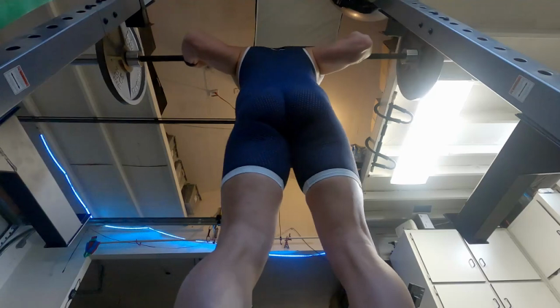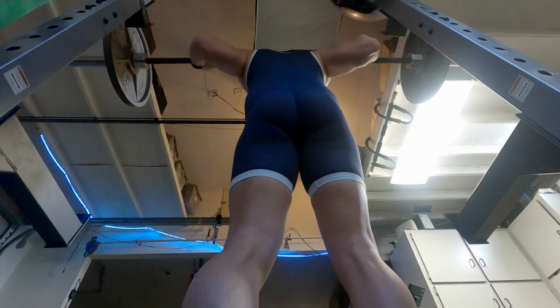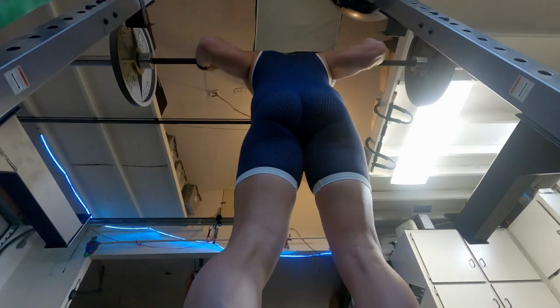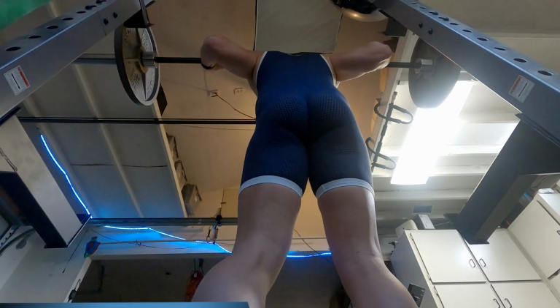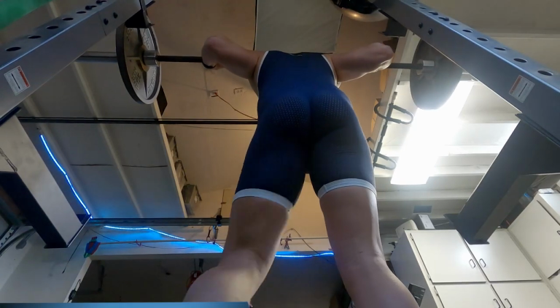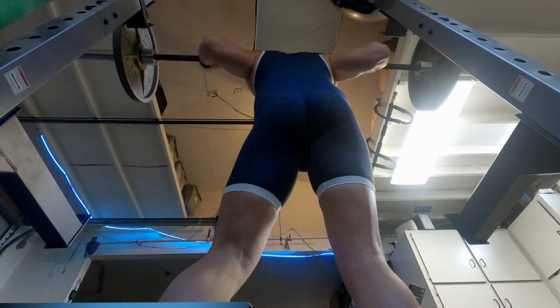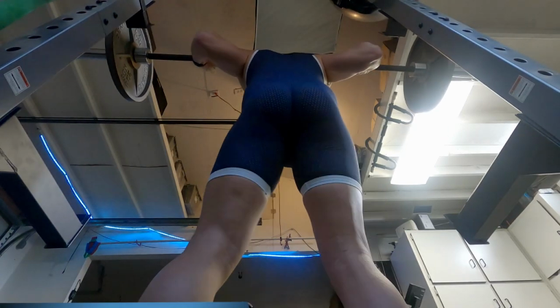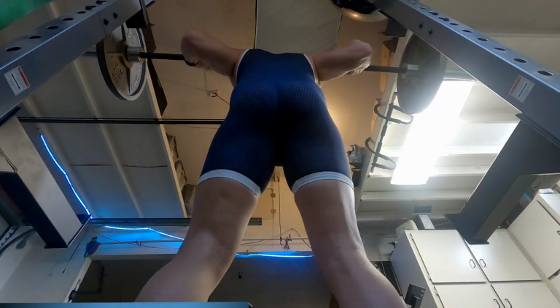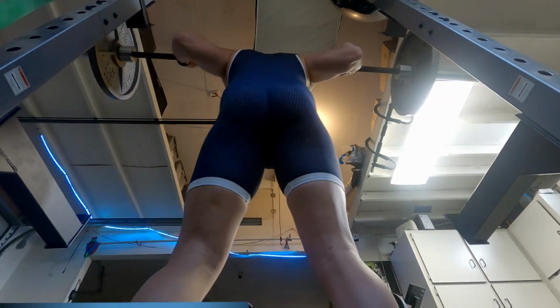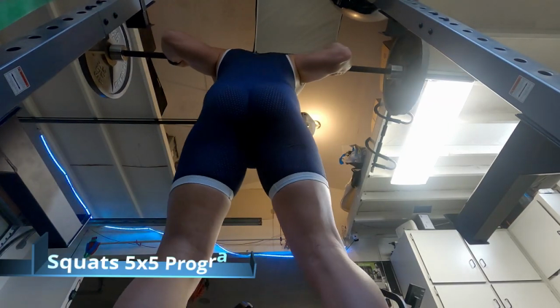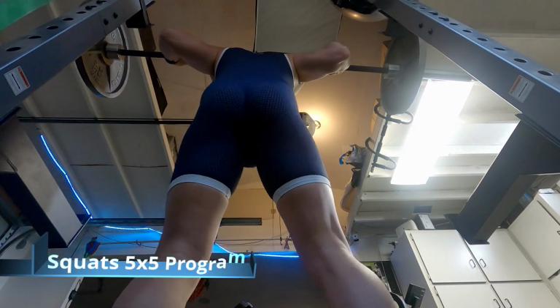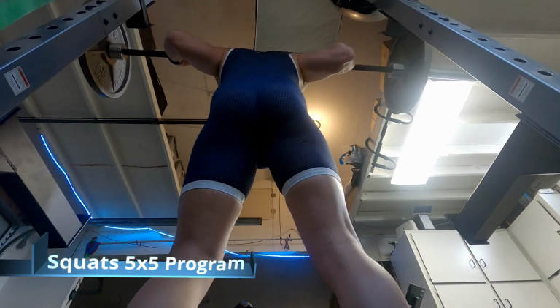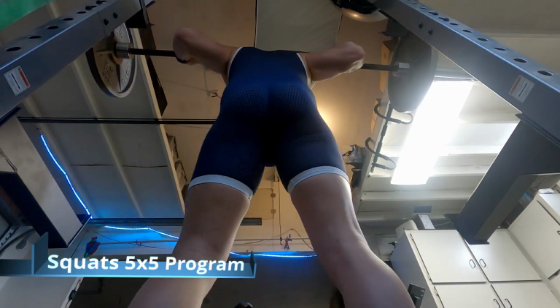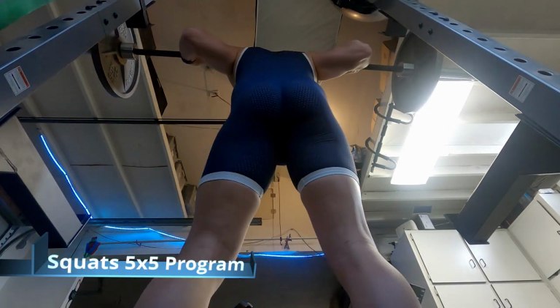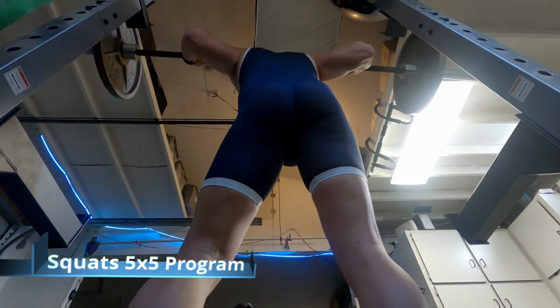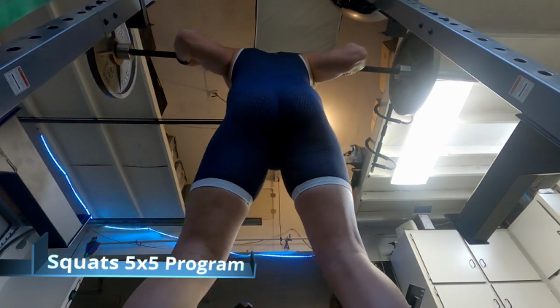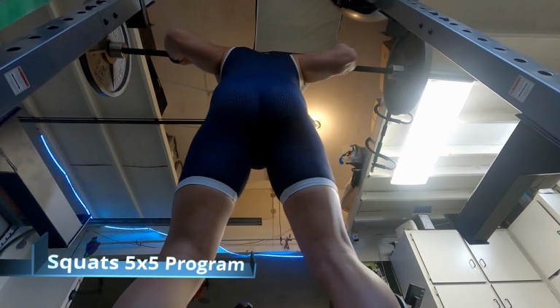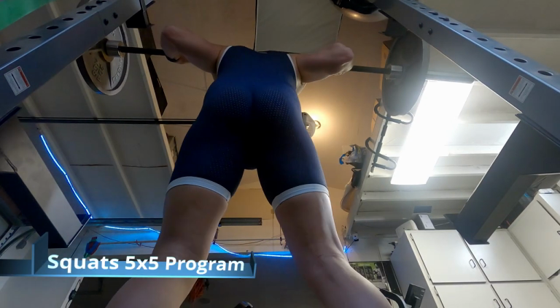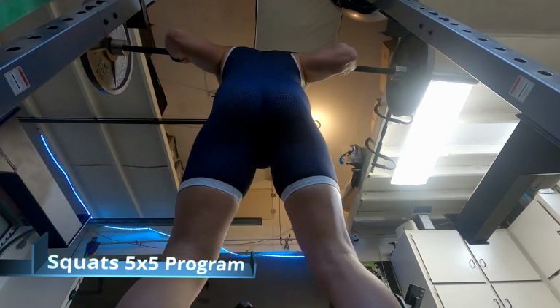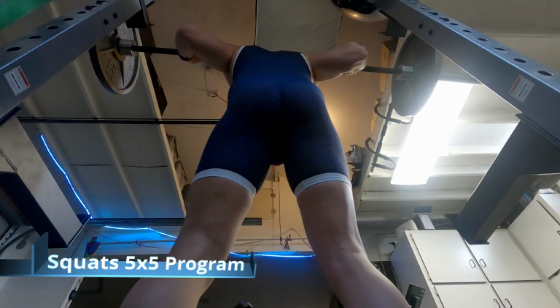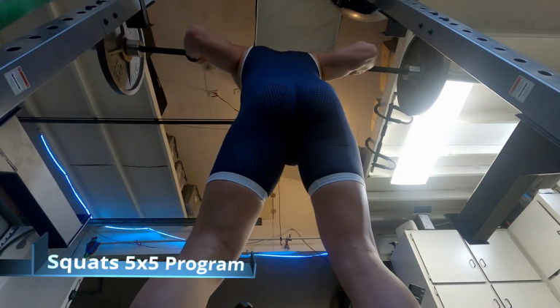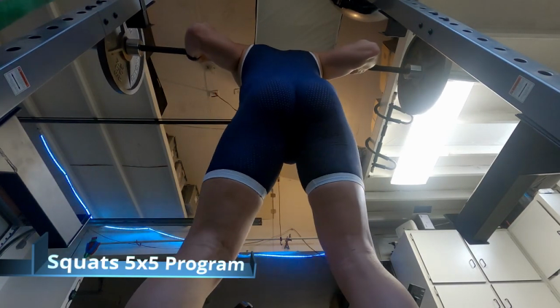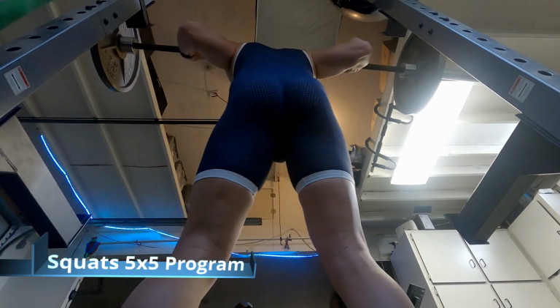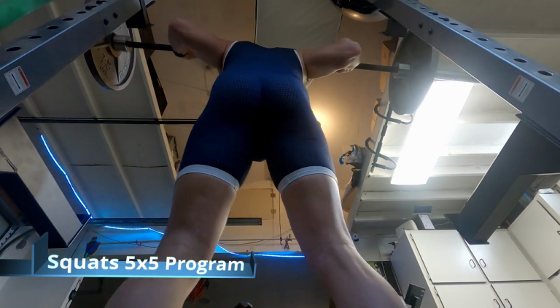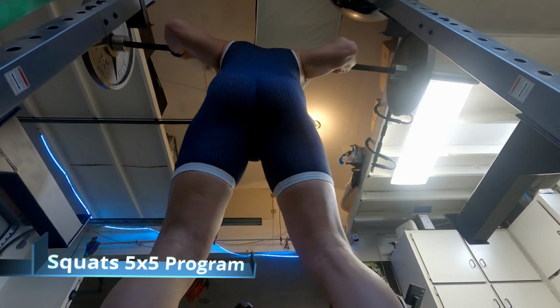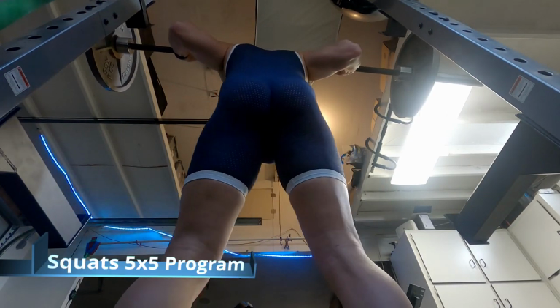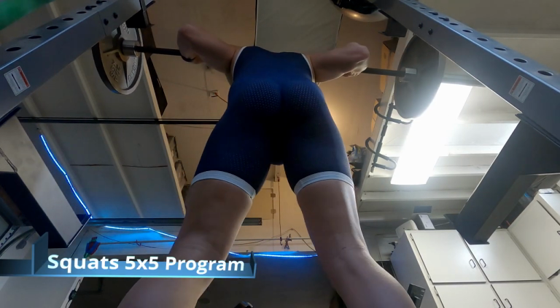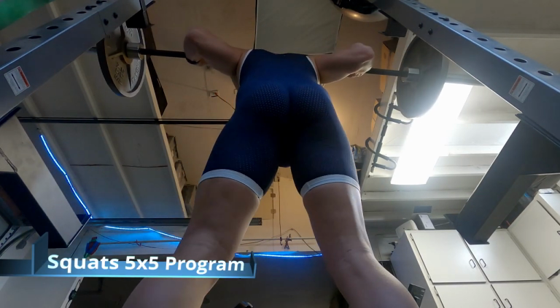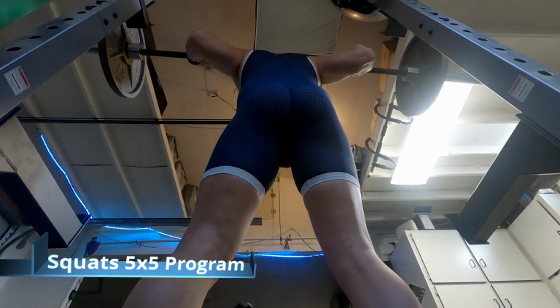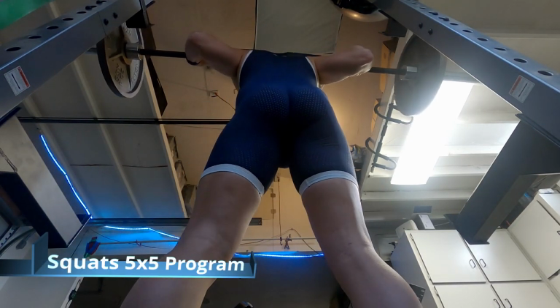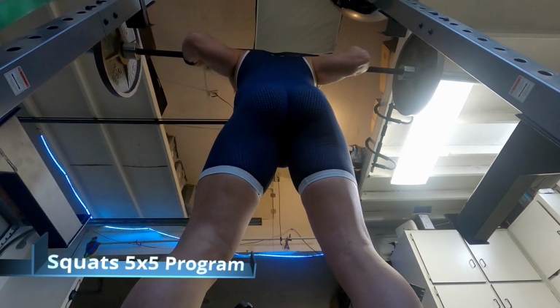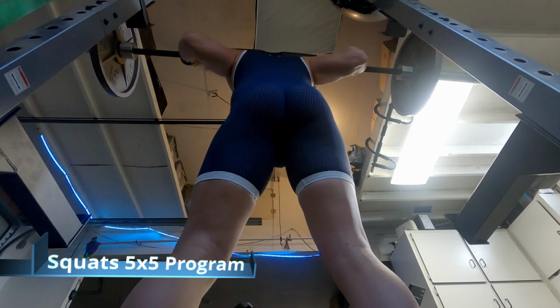Alright, this is a mixed video — just some highlights of some workouts that I've done recently.